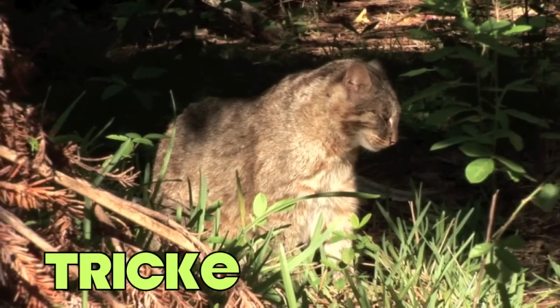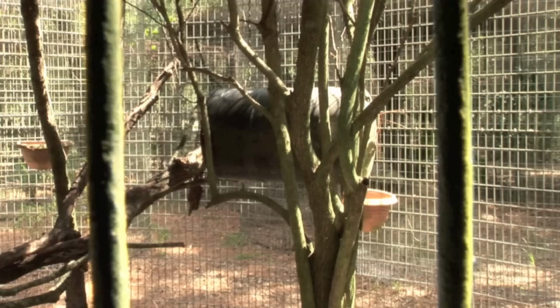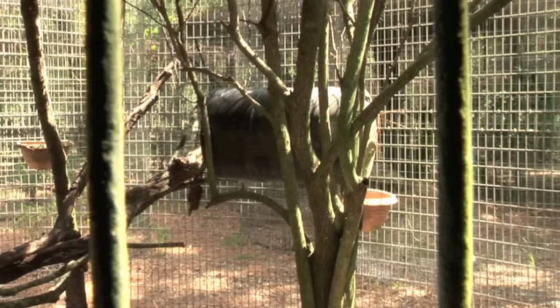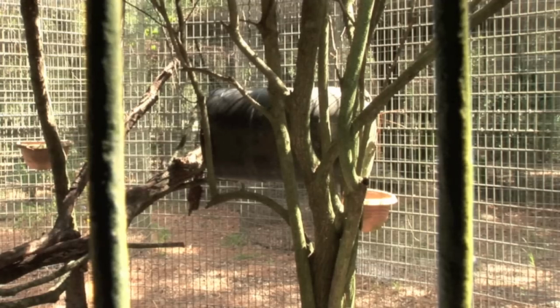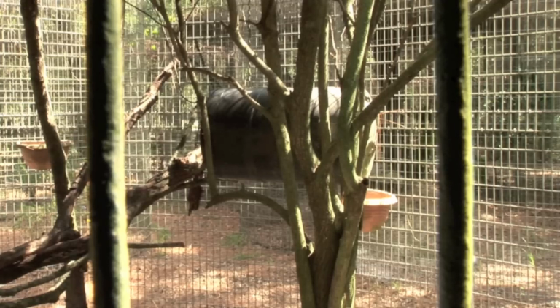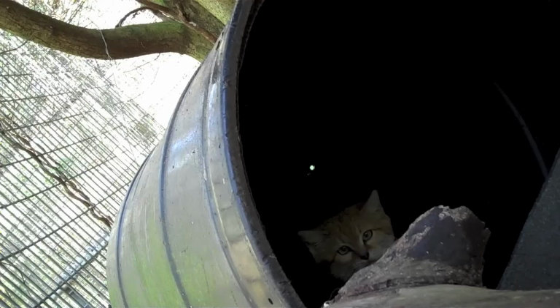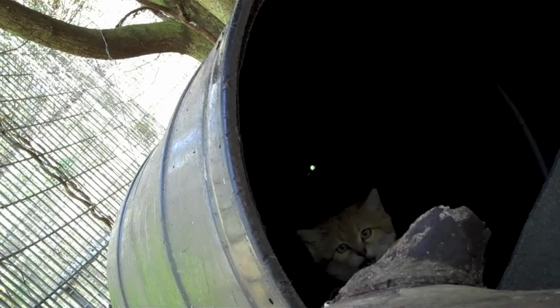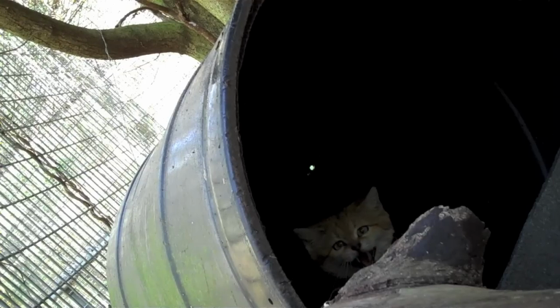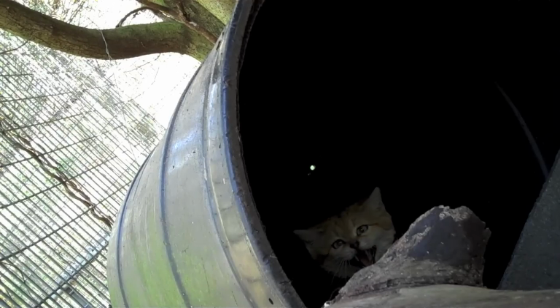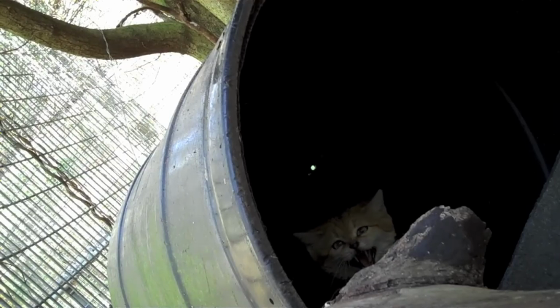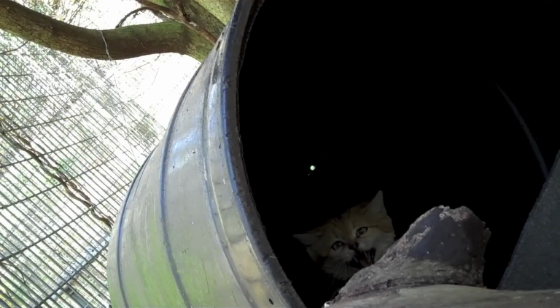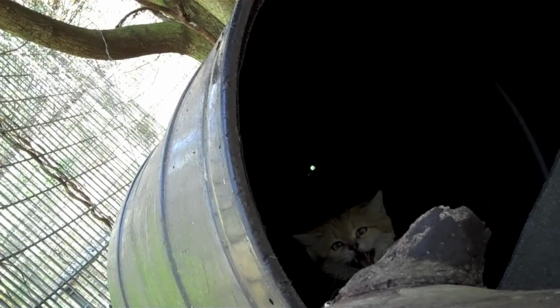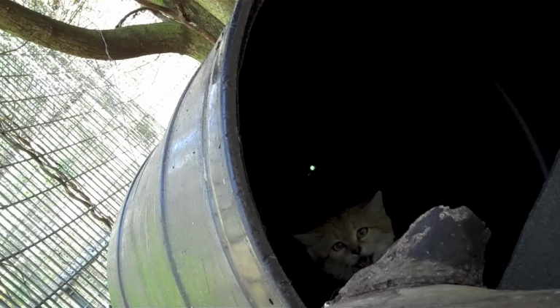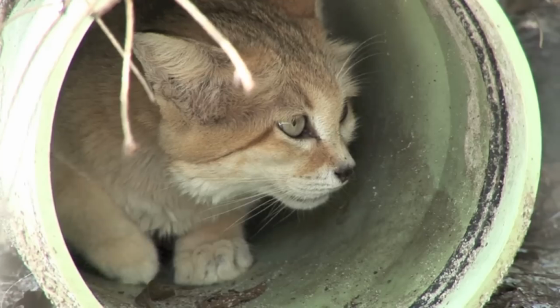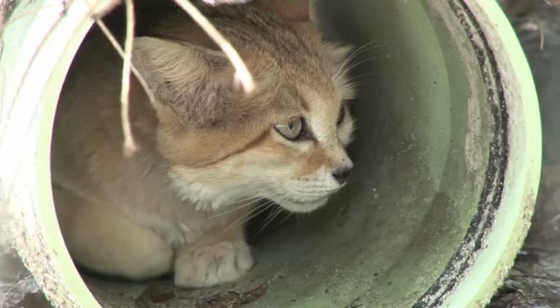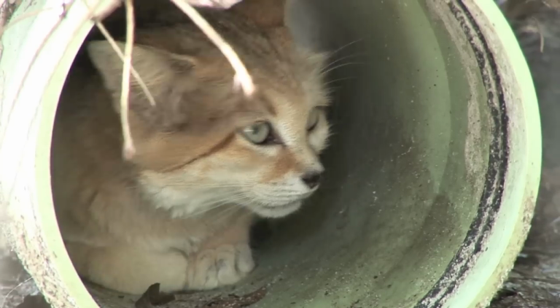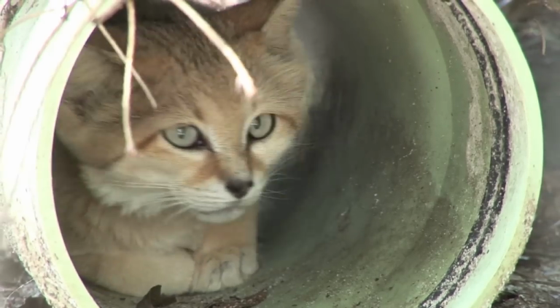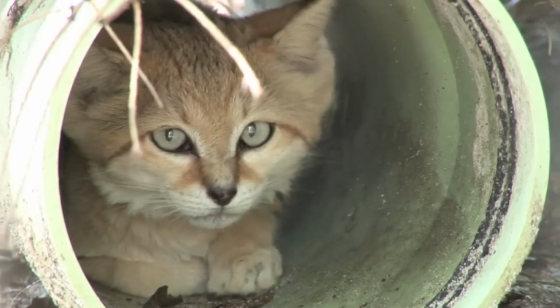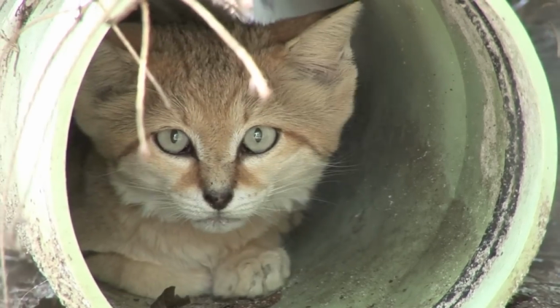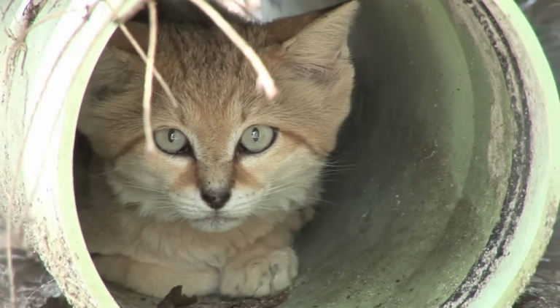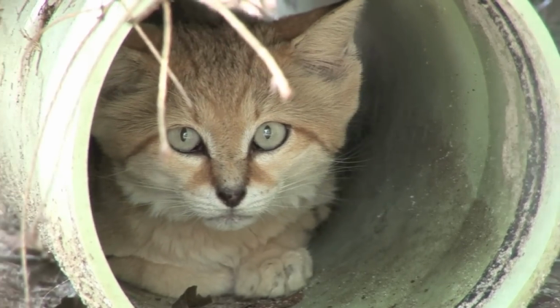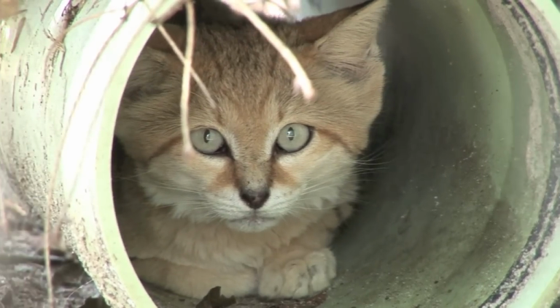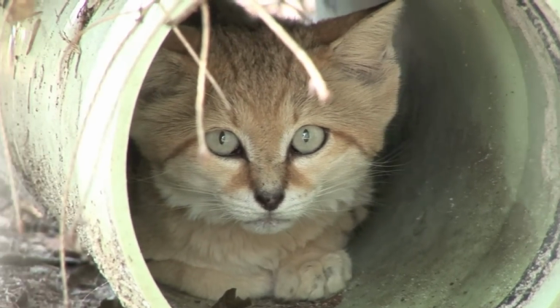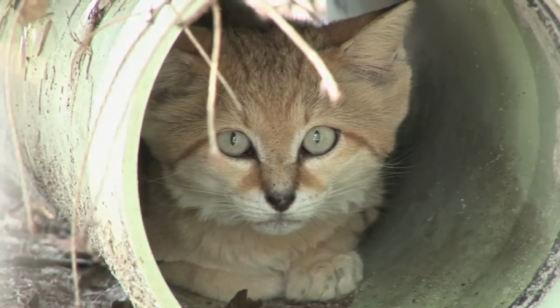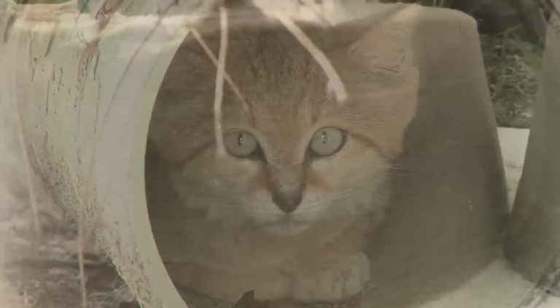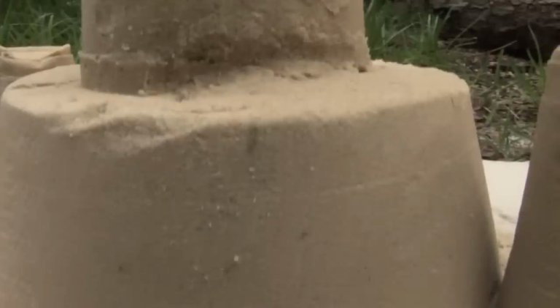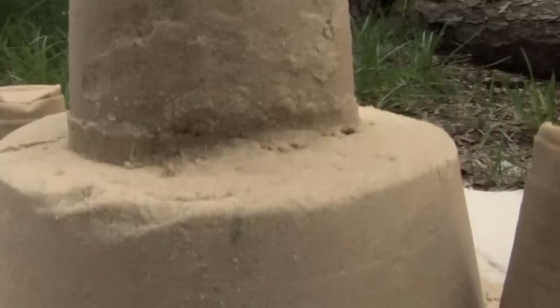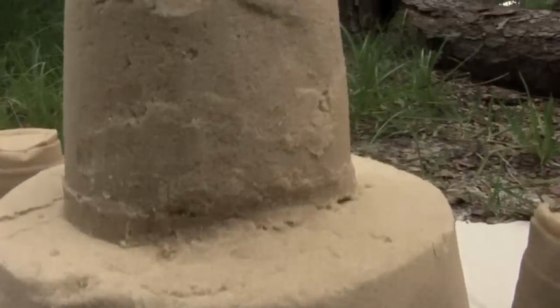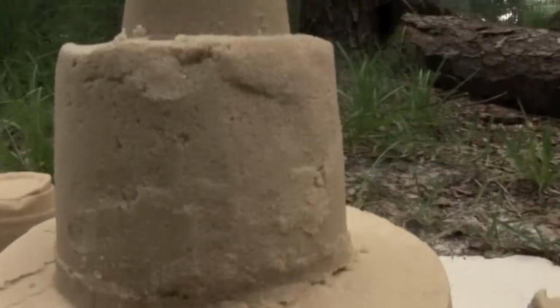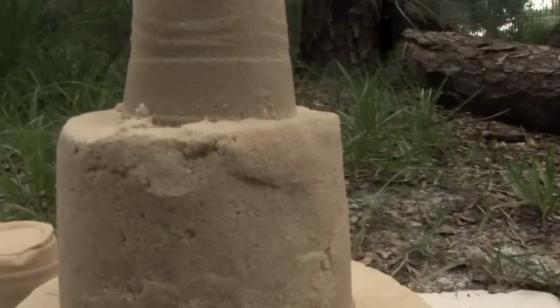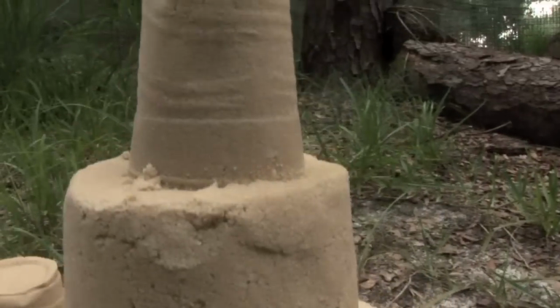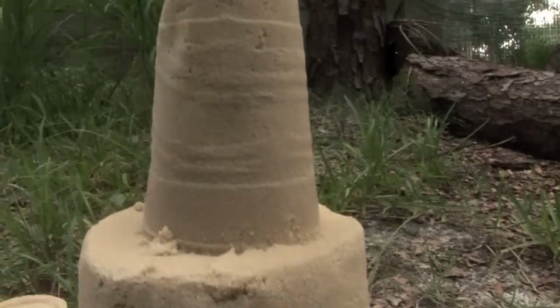Of course, the sparrow made the trip to his new home, along with other favorite hiding places, and we also added a sand castle for him to explore.